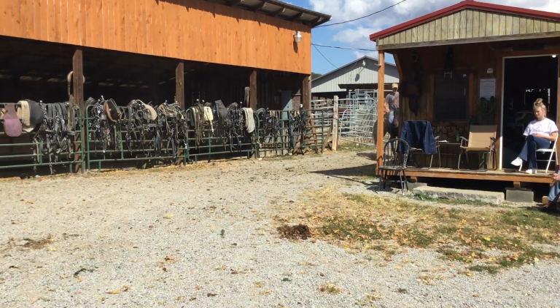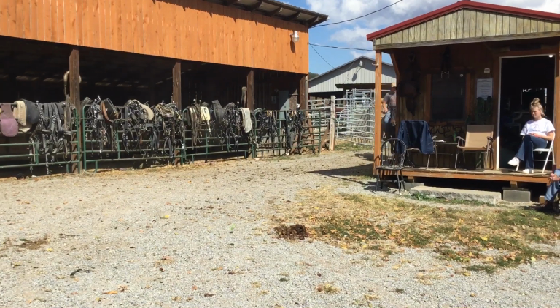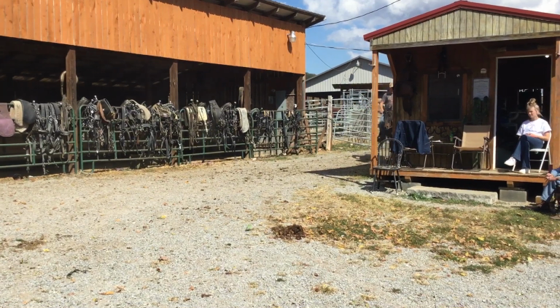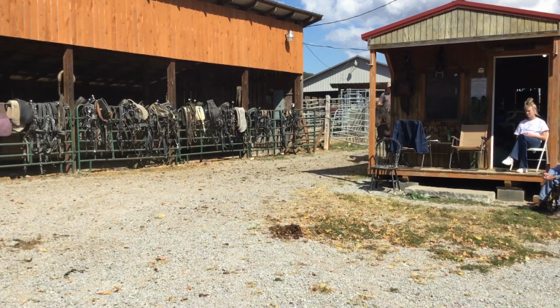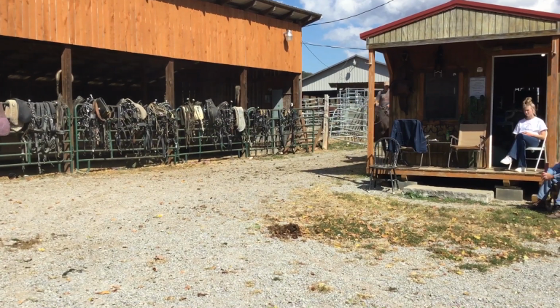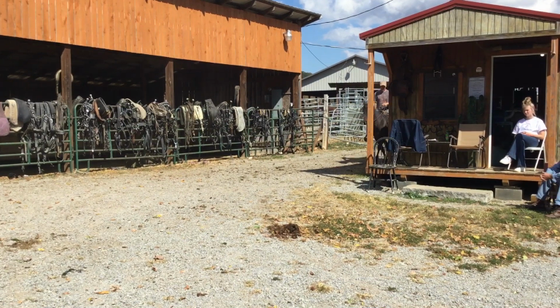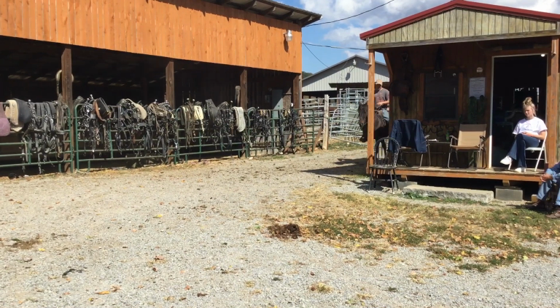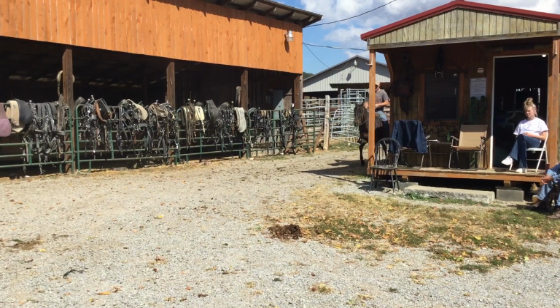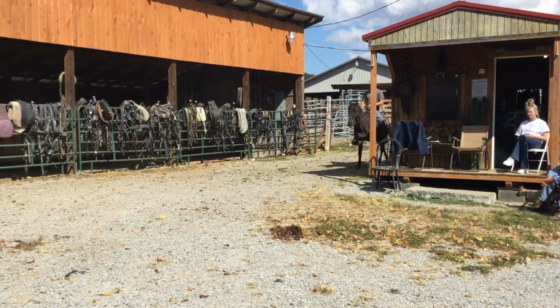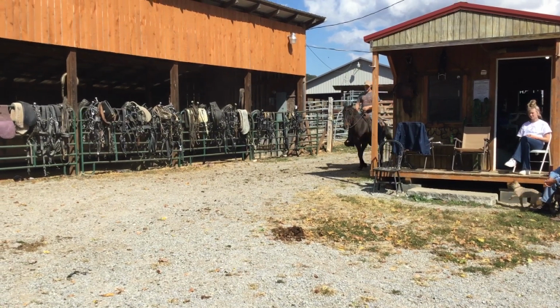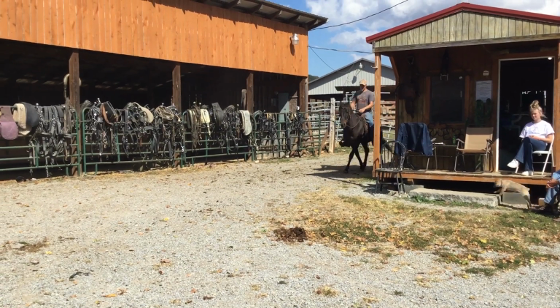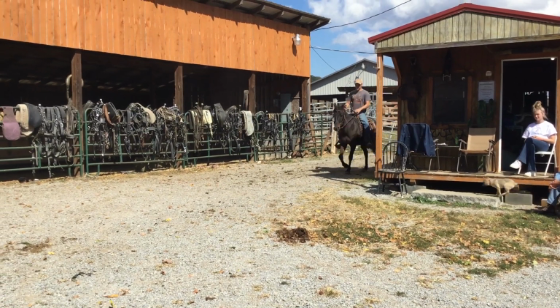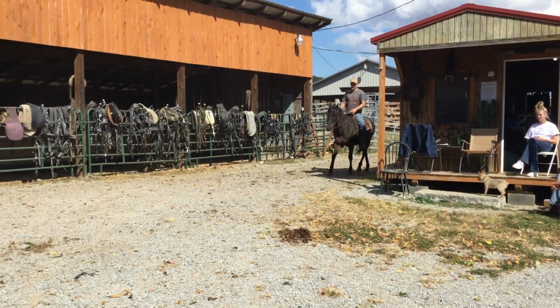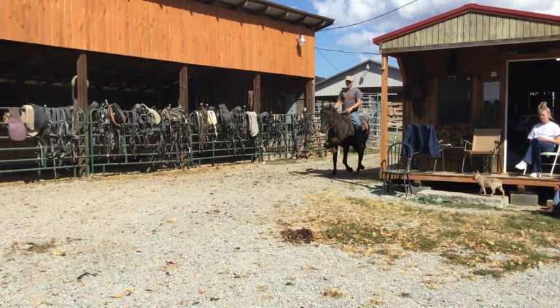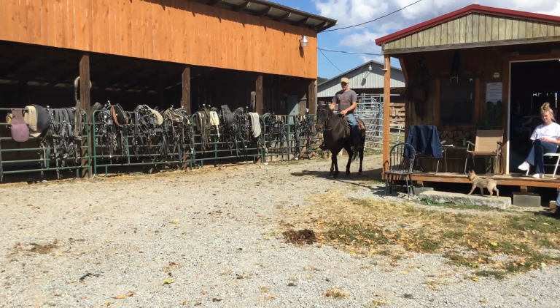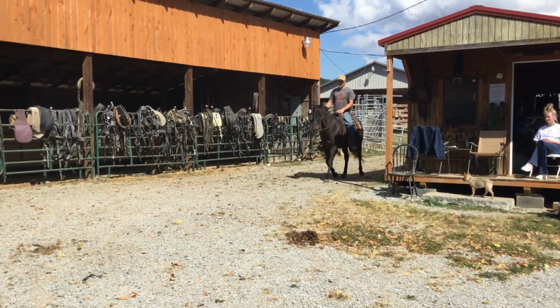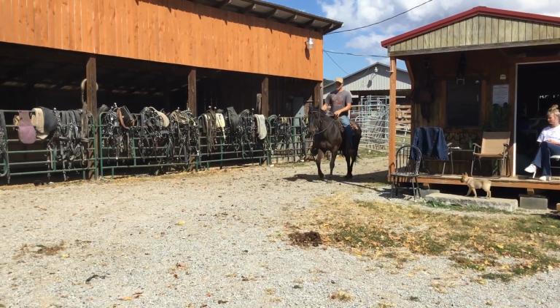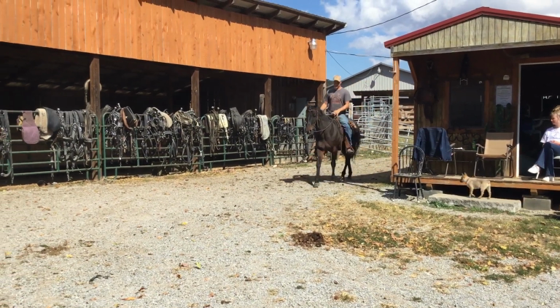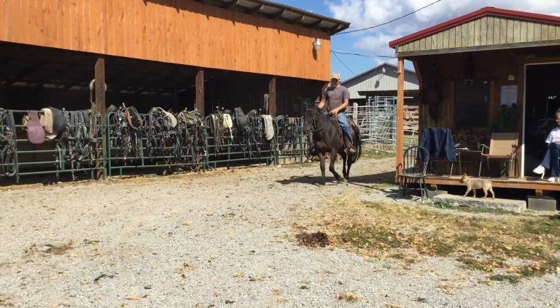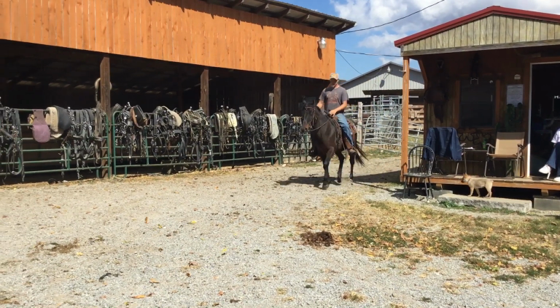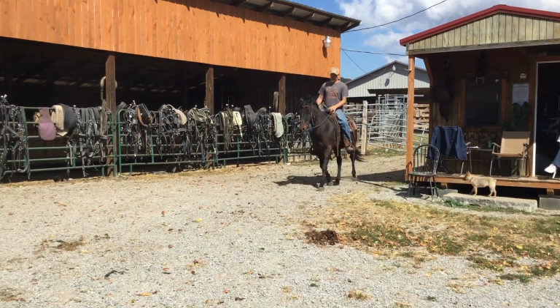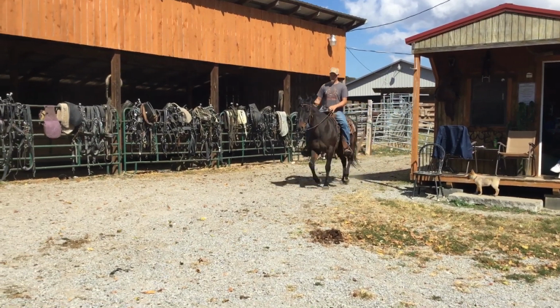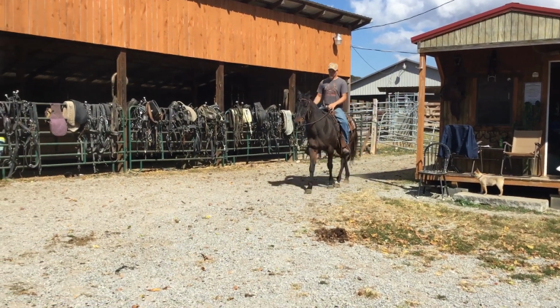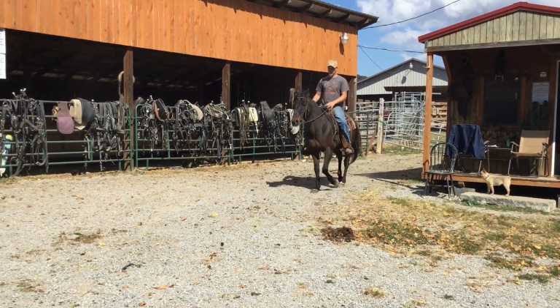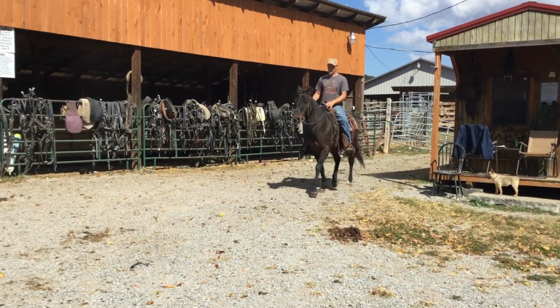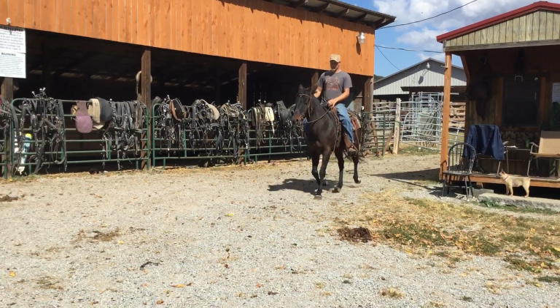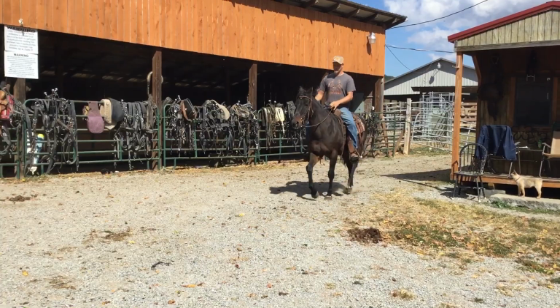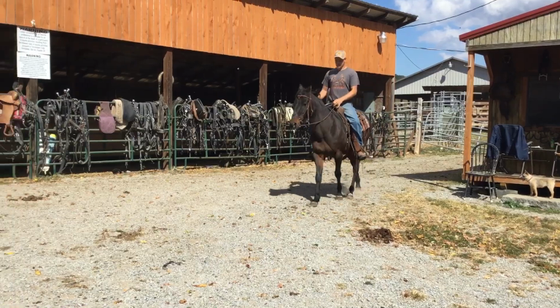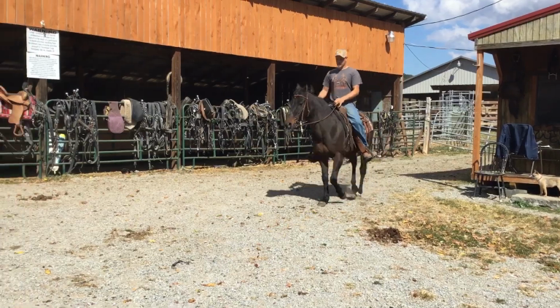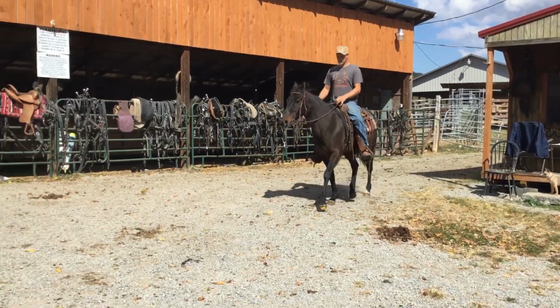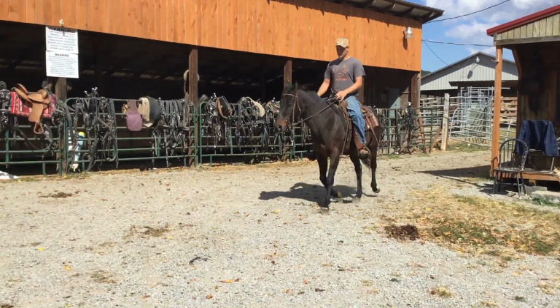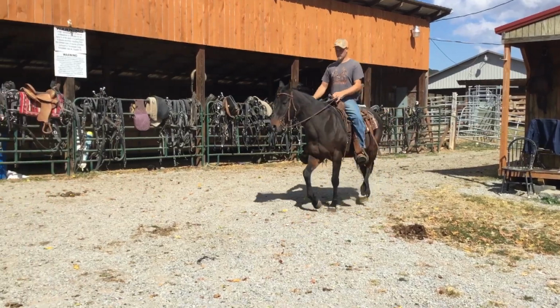There's one for you, Jamie. You can get on that one. Look at that little western pleasure jog.